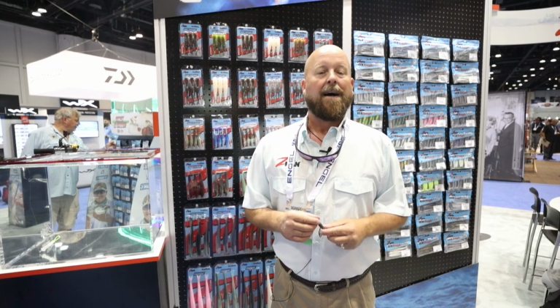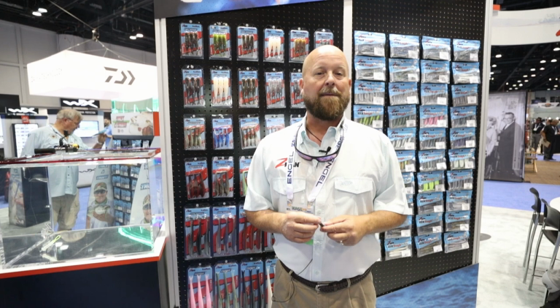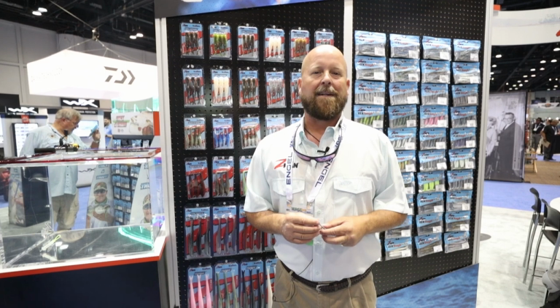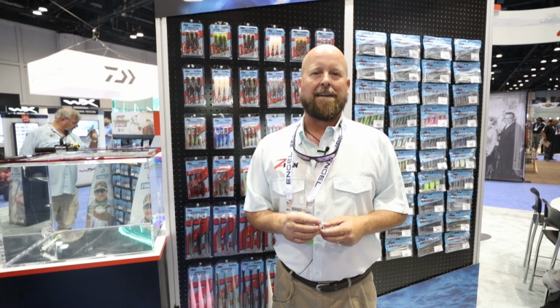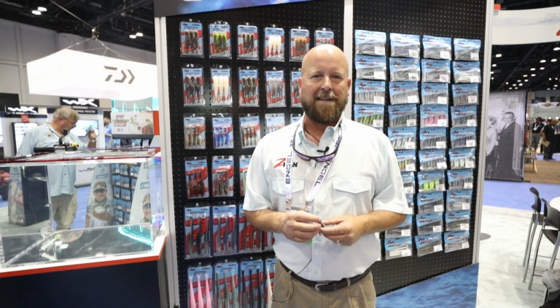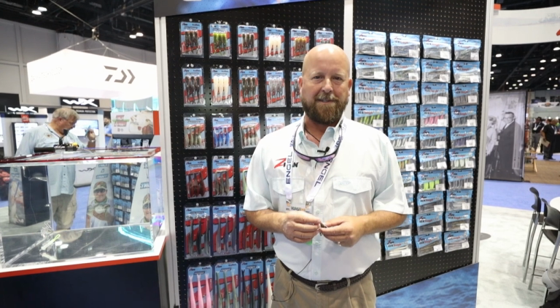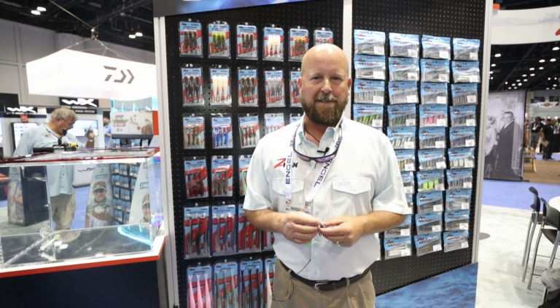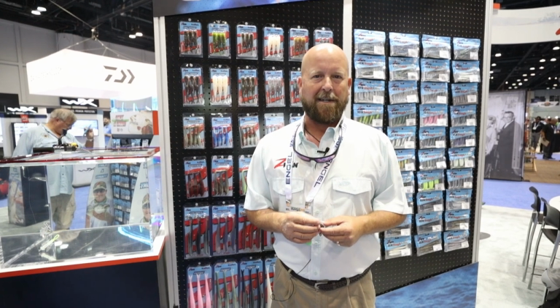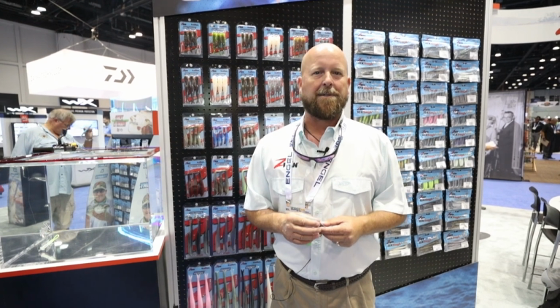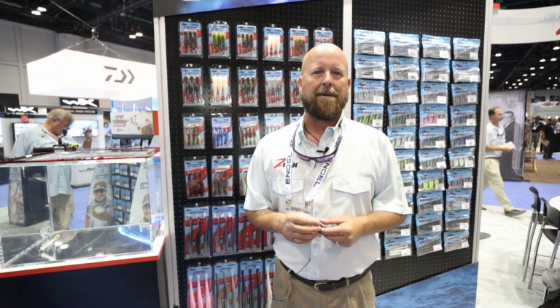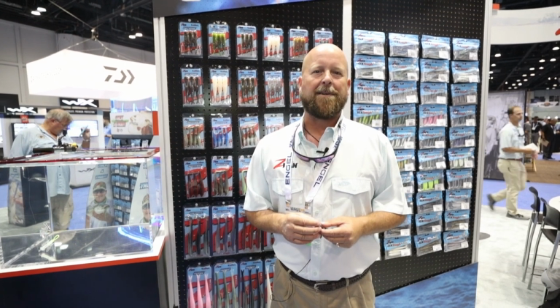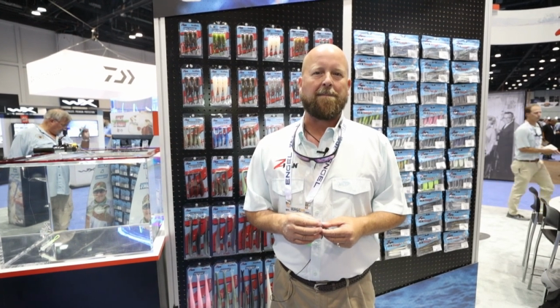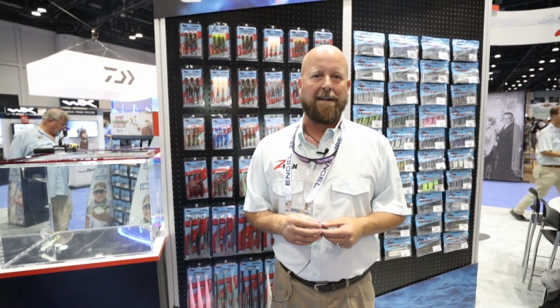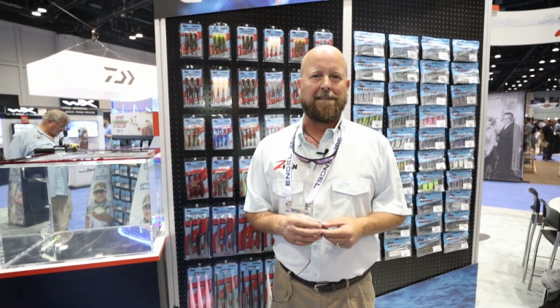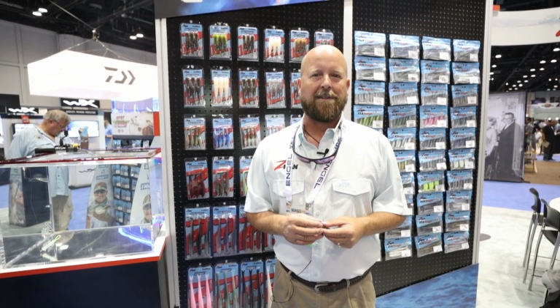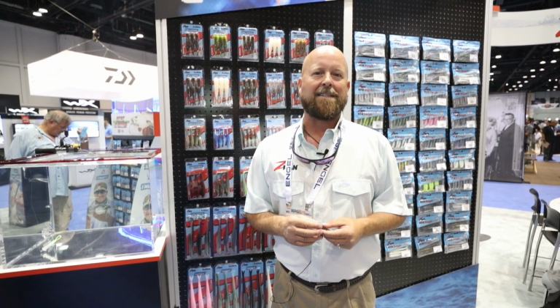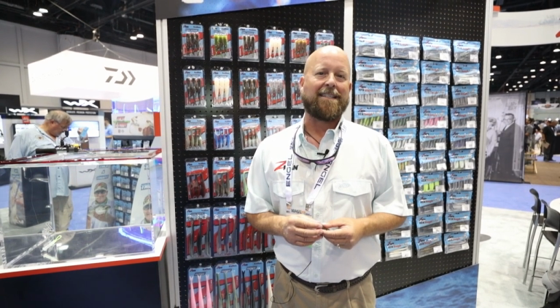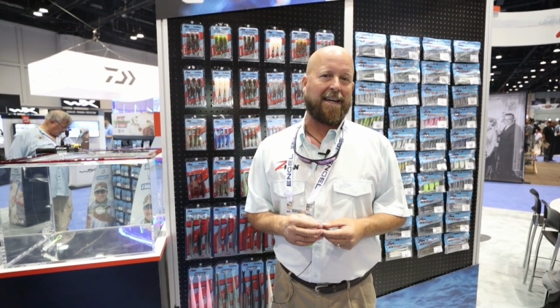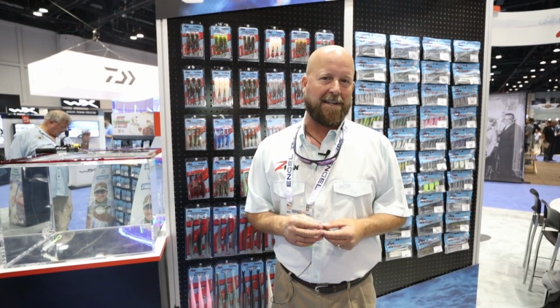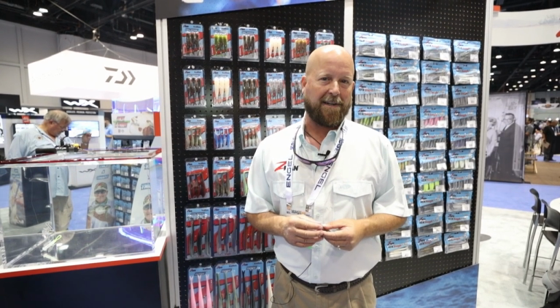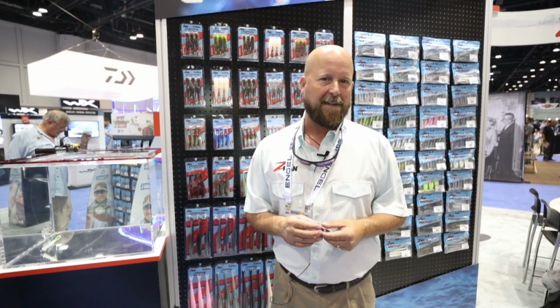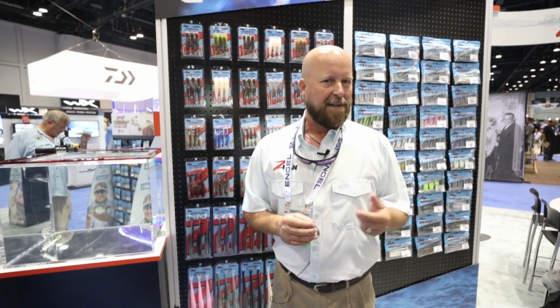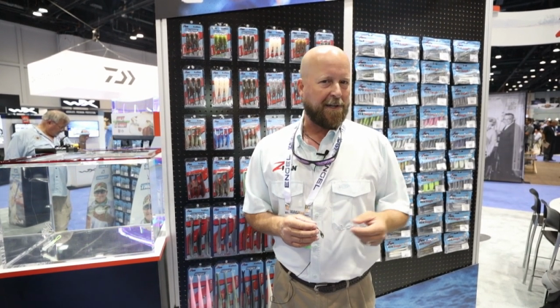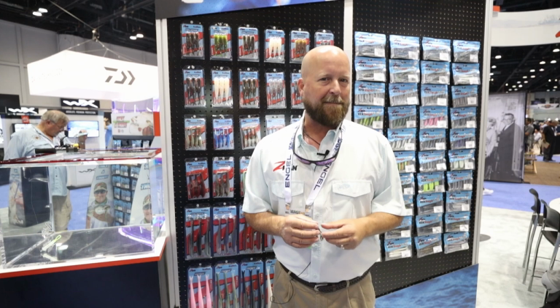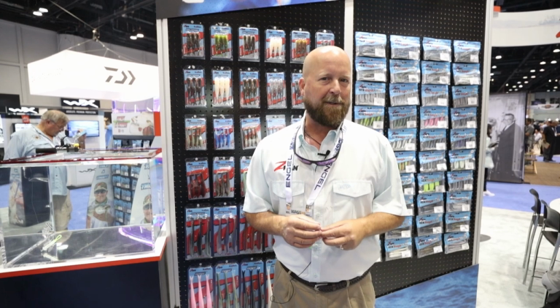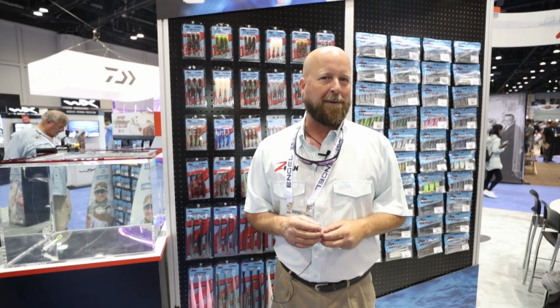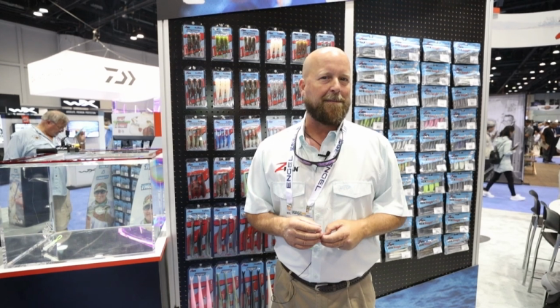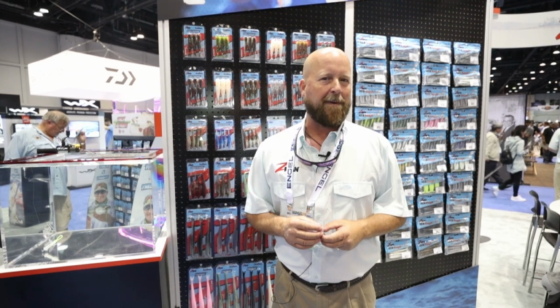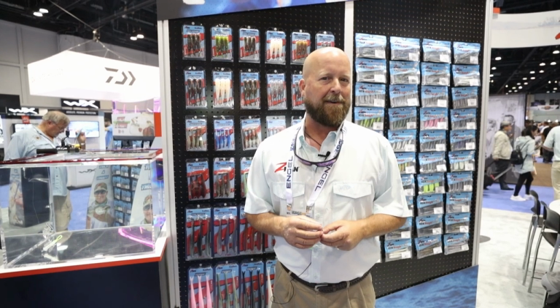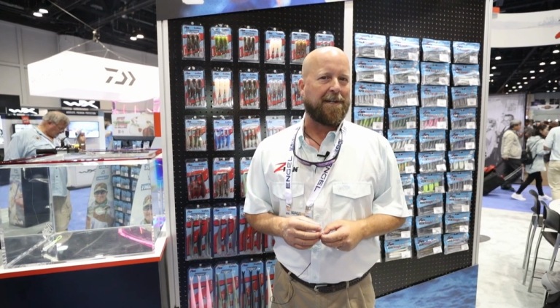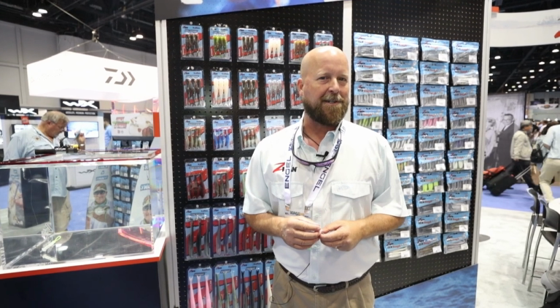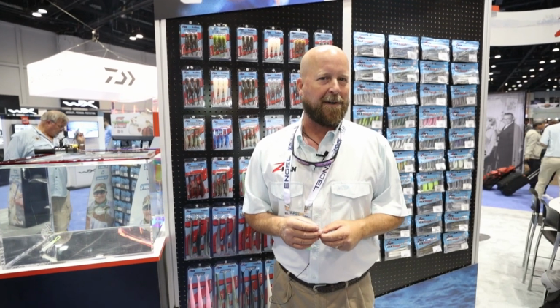Hi, I'm Glenn Young, National Sales Manager with Z-Man Fishing Products here at the 2018 ICAST Show. I'll show you a couple of cool new items that we've introduced here at the show.